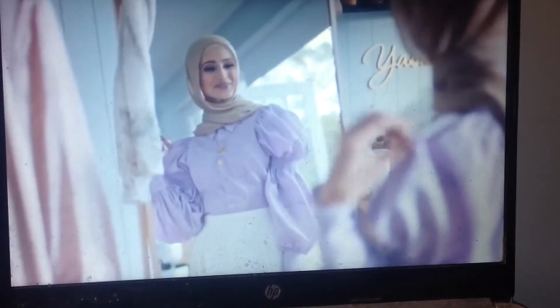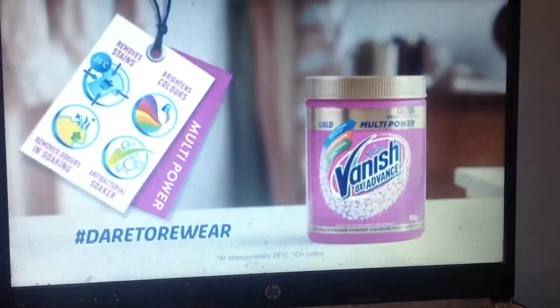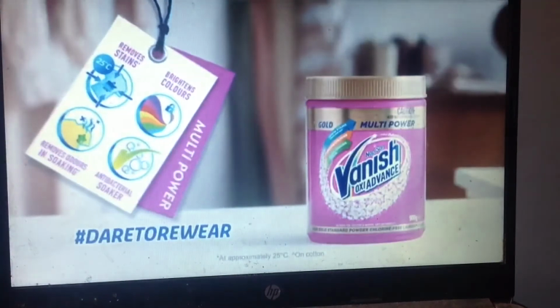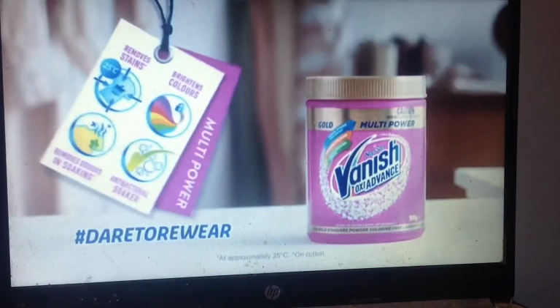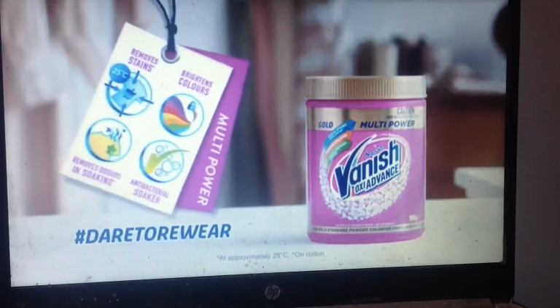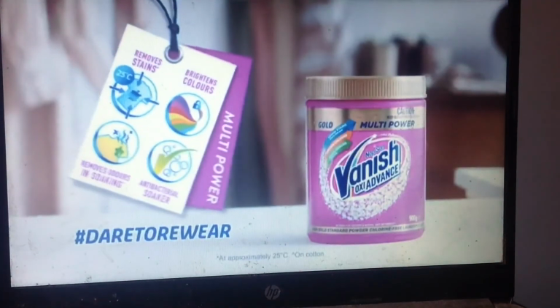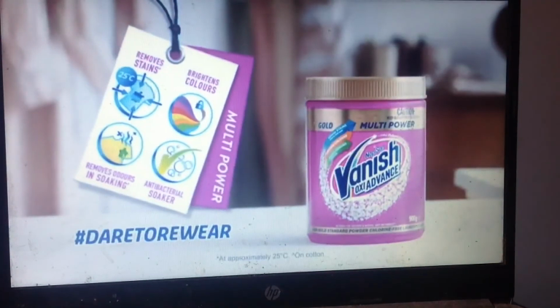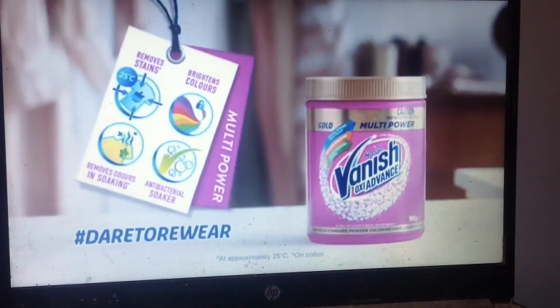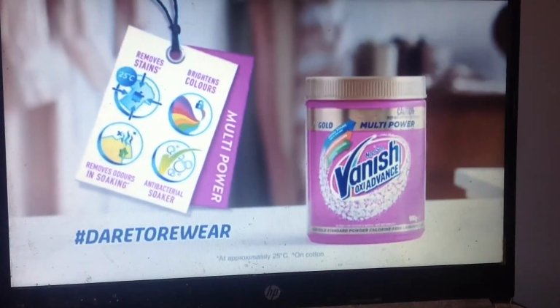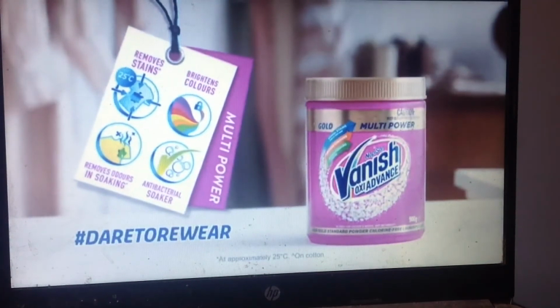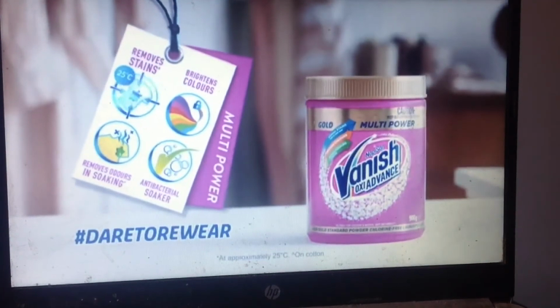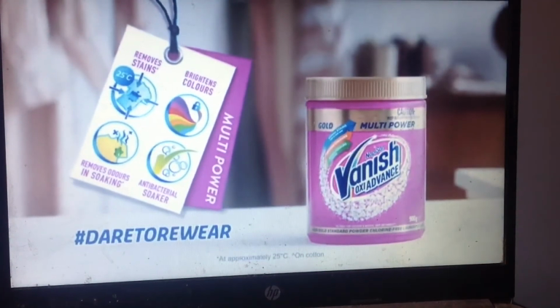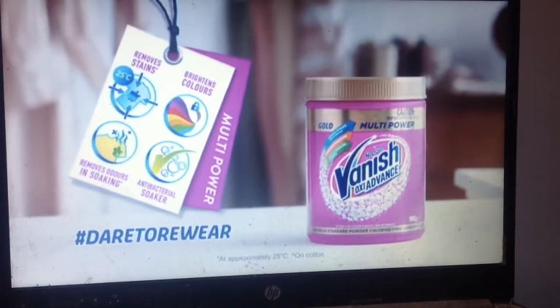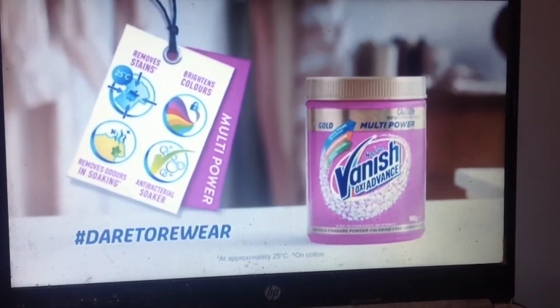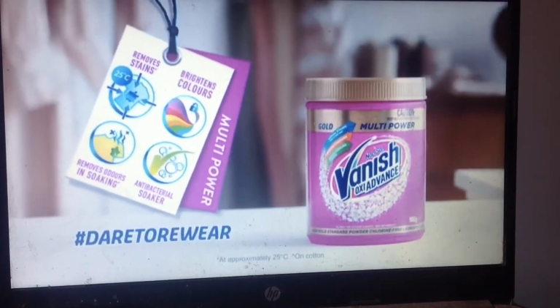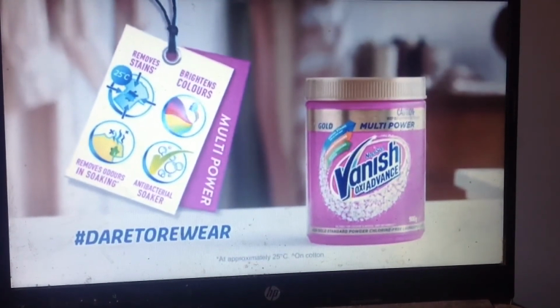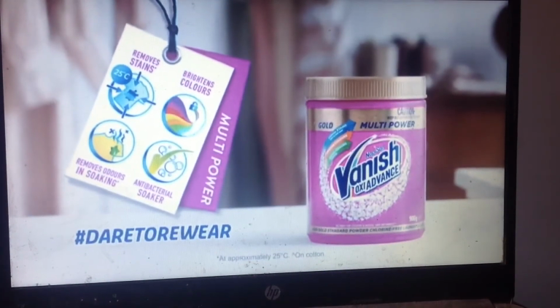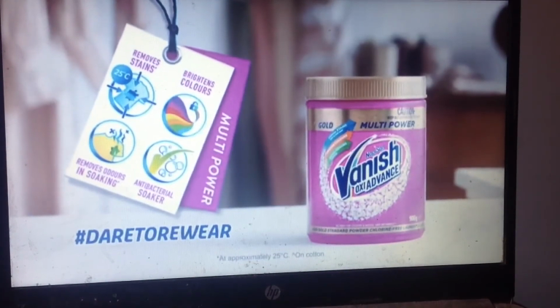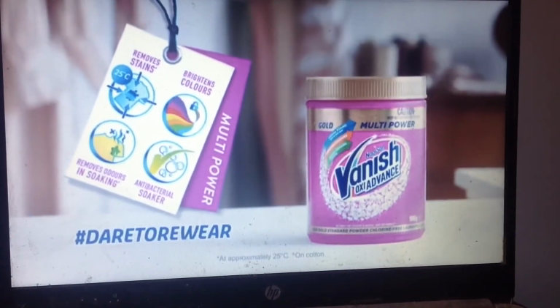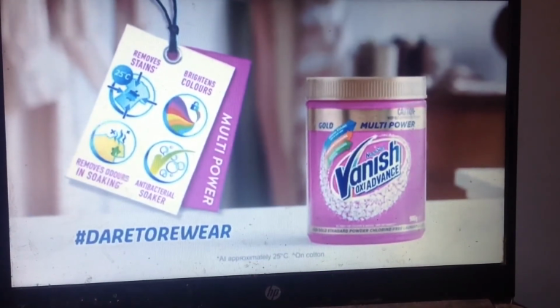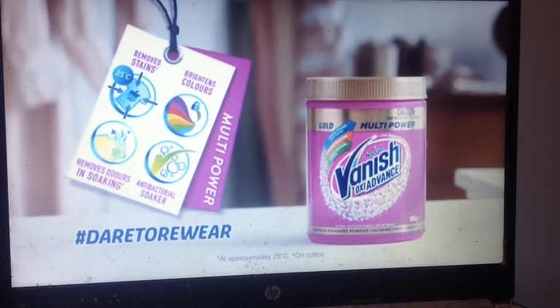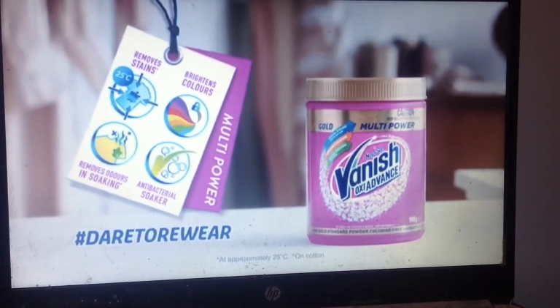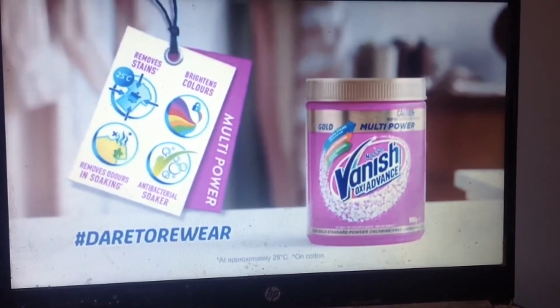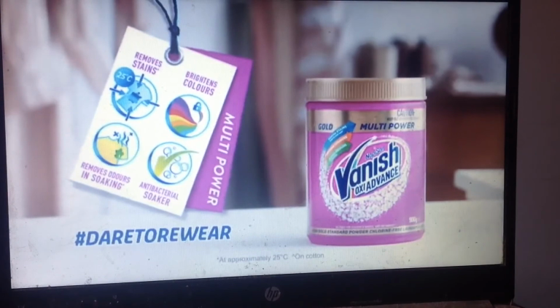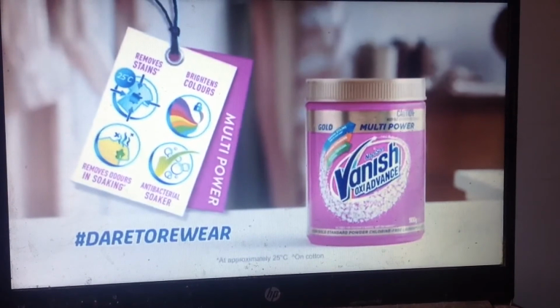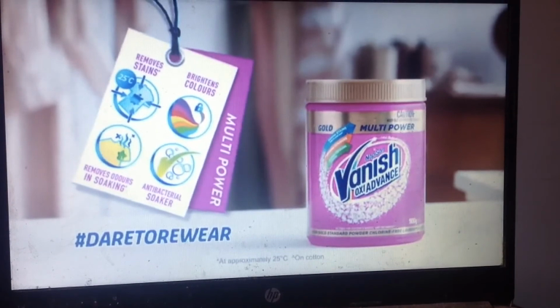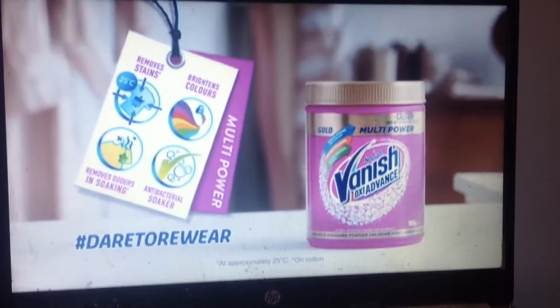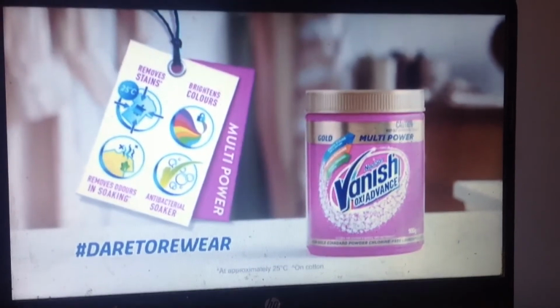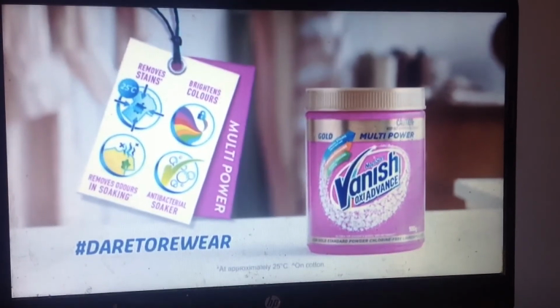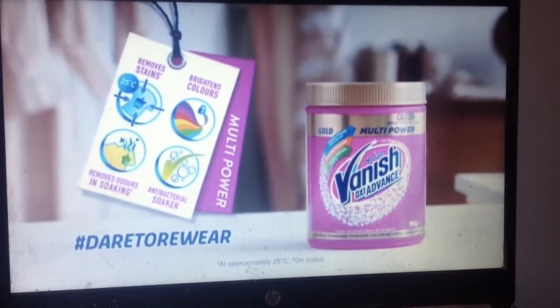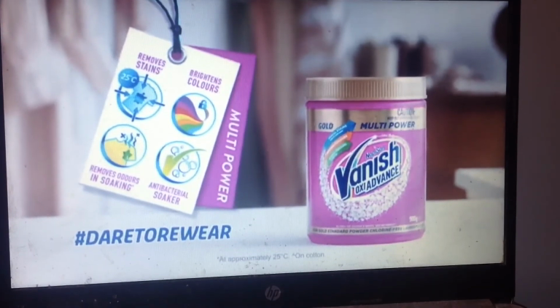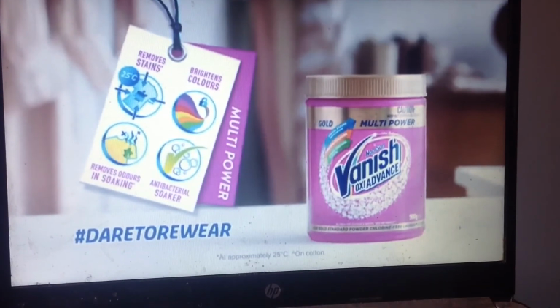Vanish Gold Multi-Power removes stains, brightens colours and removes odours. Will you dare to re-wear?